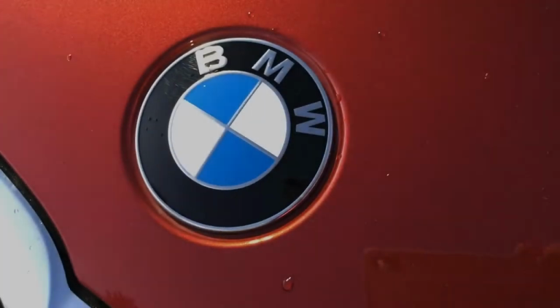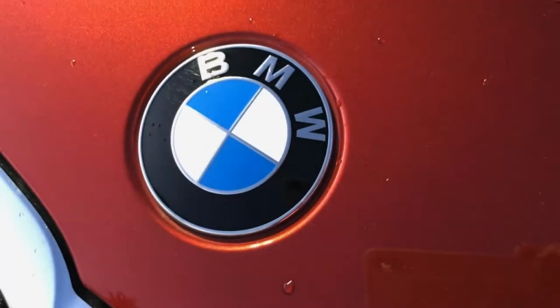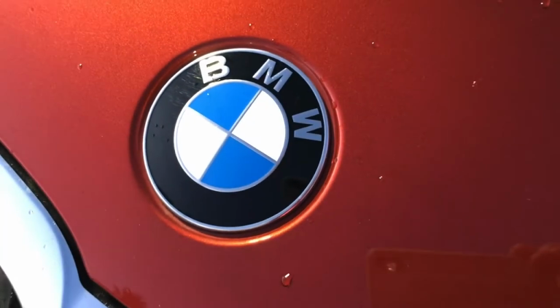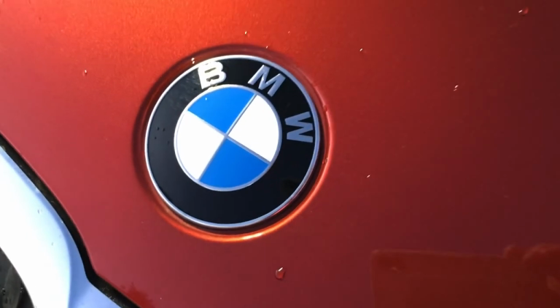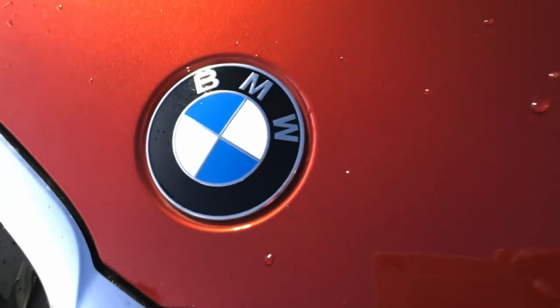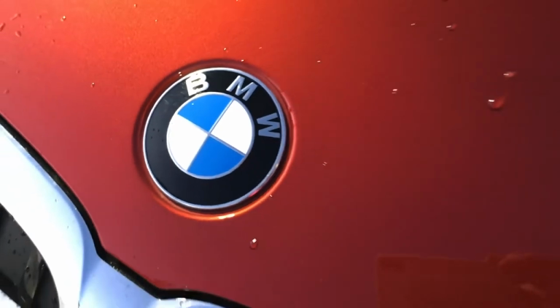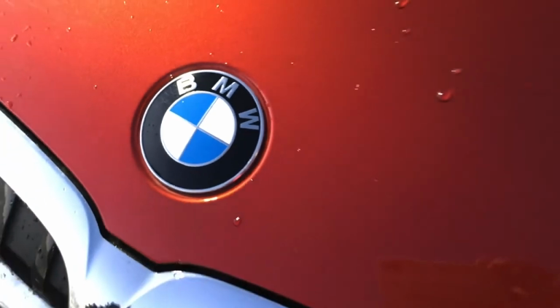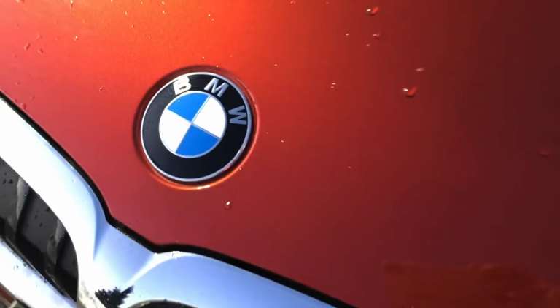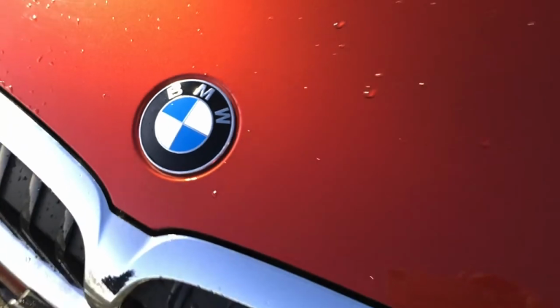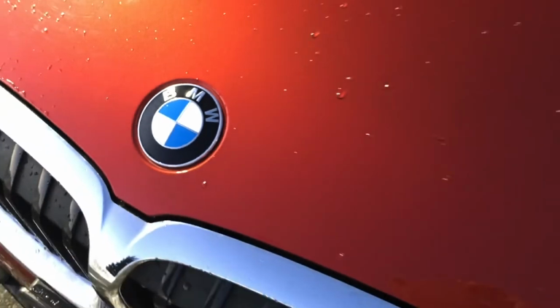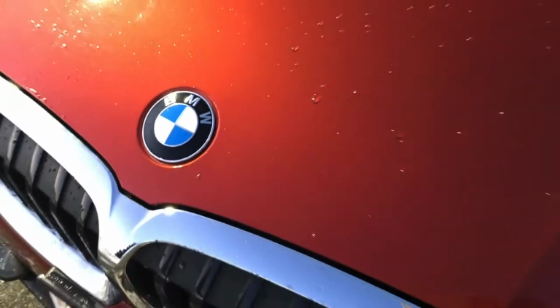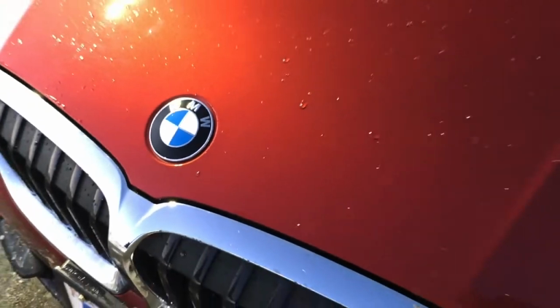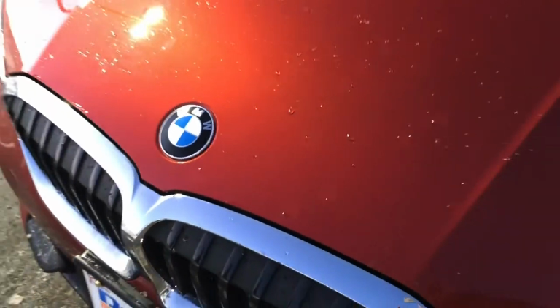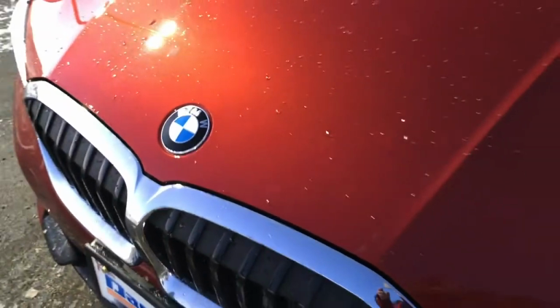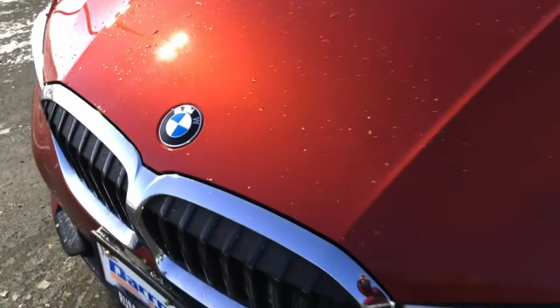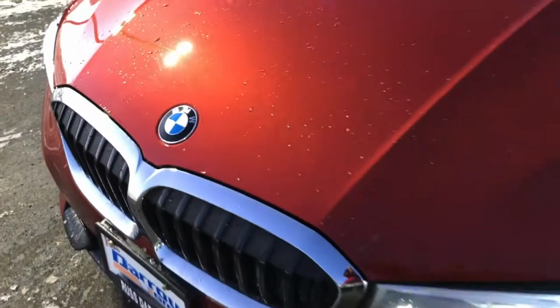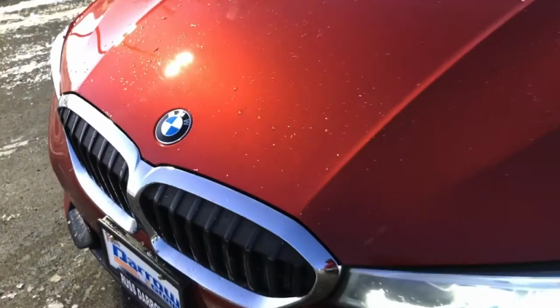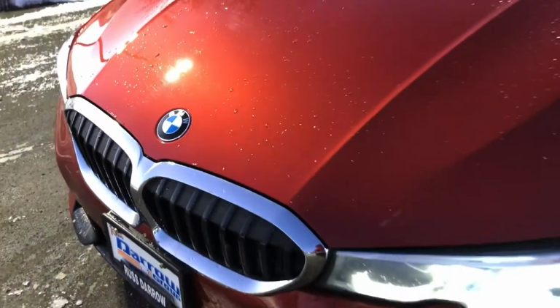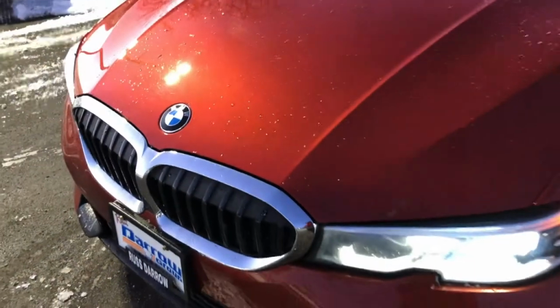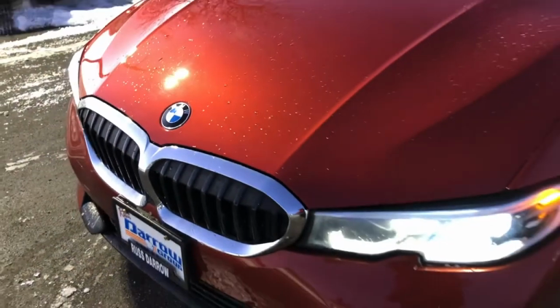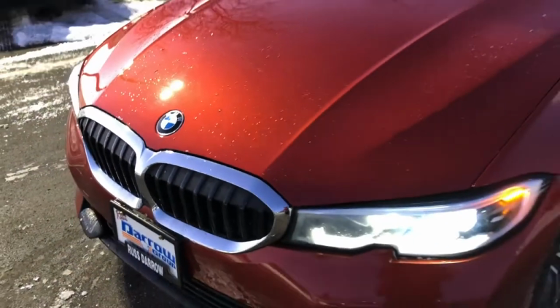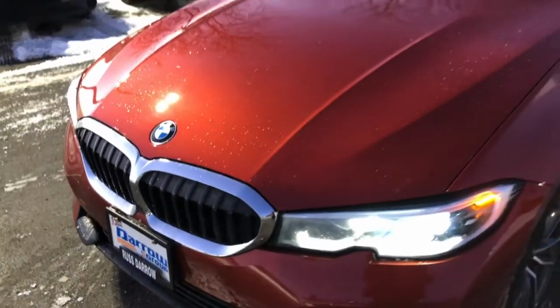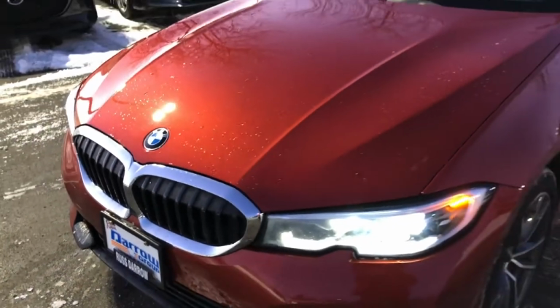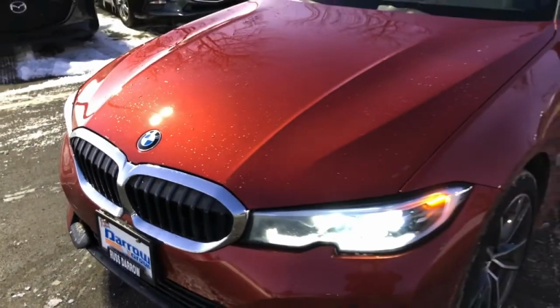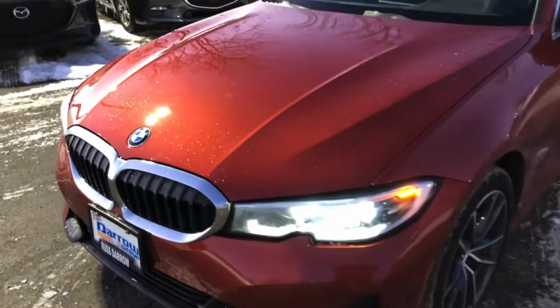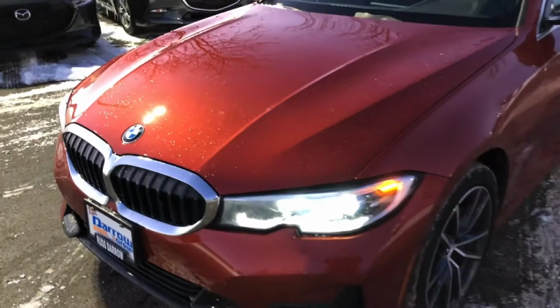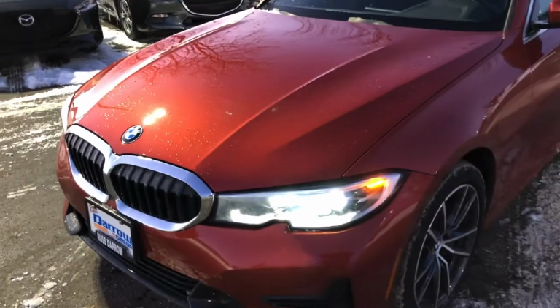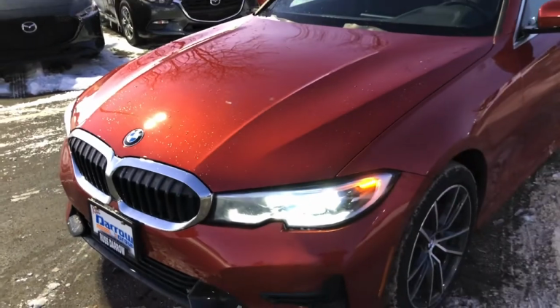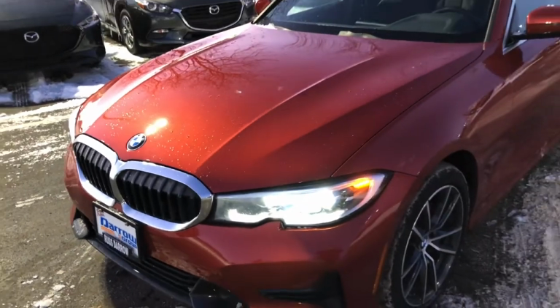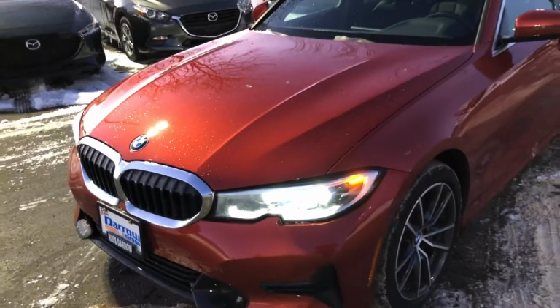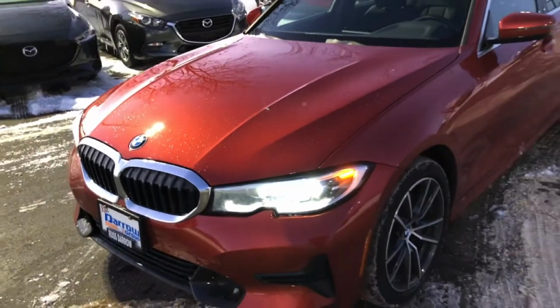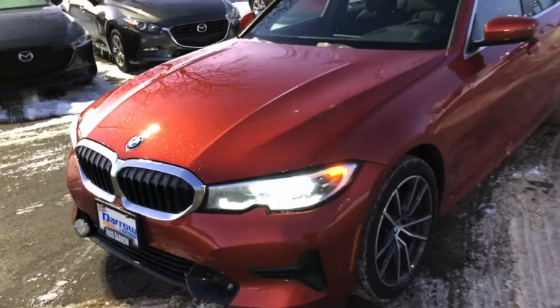Hey everyone, it's Gus from Rutz Daryl Metro Mazda with another edition of our used car walk-arounds.